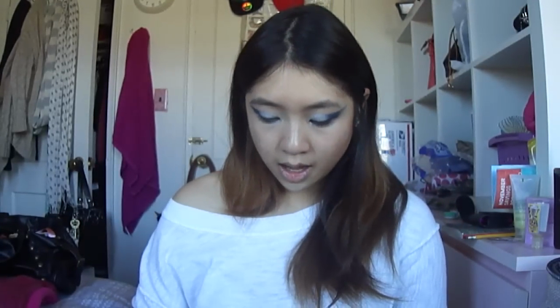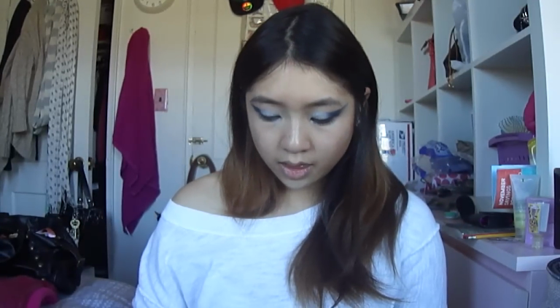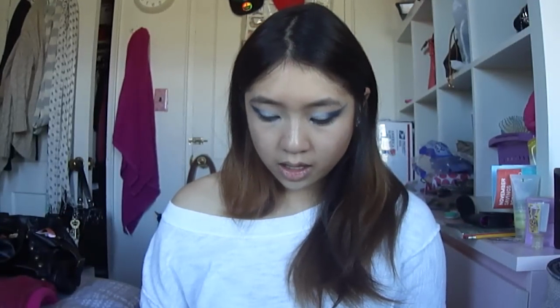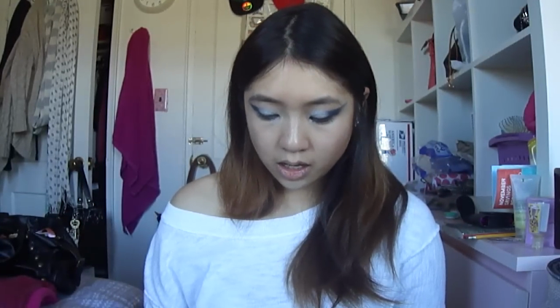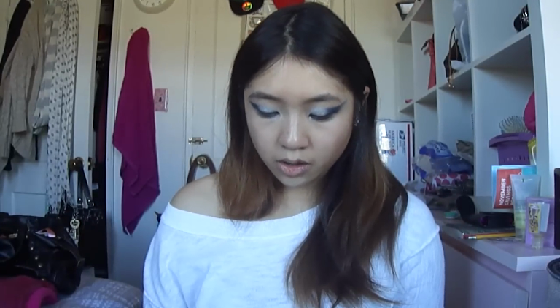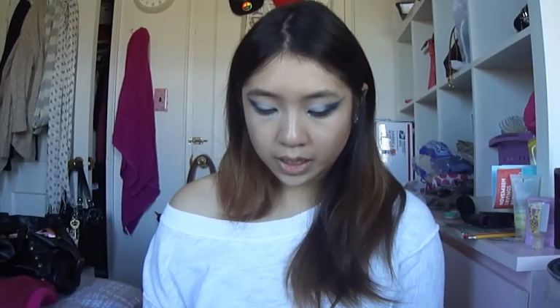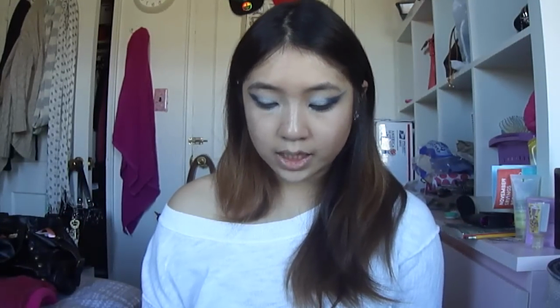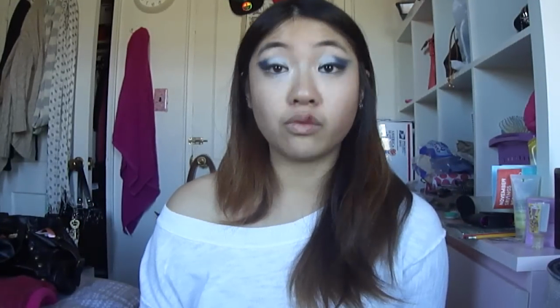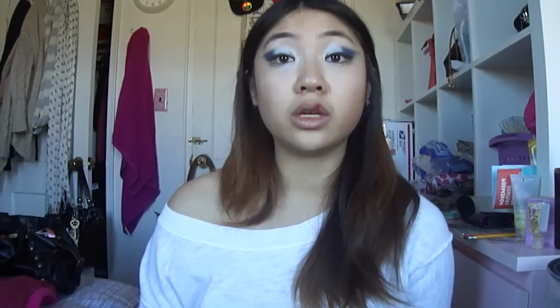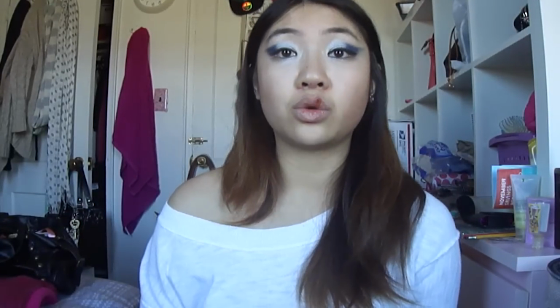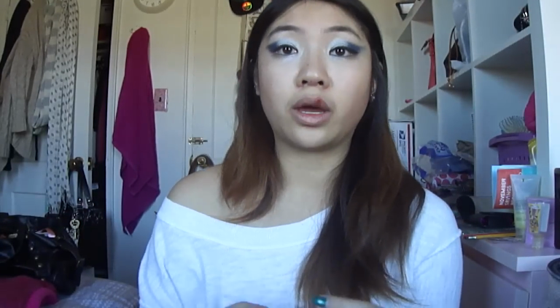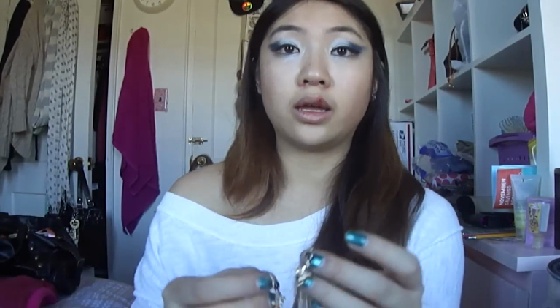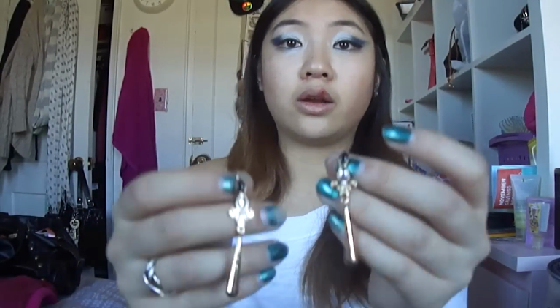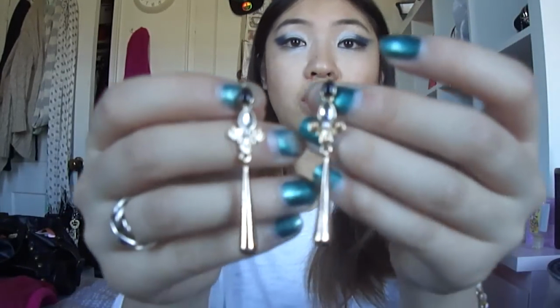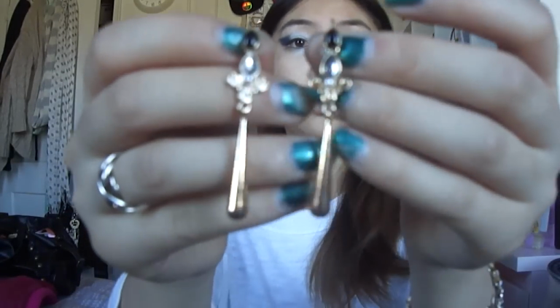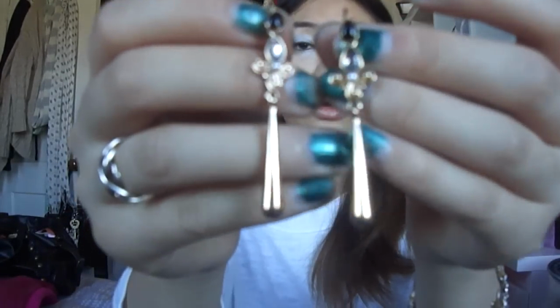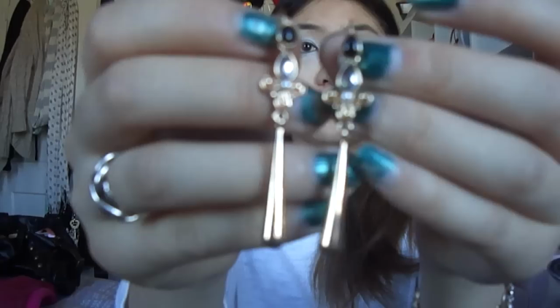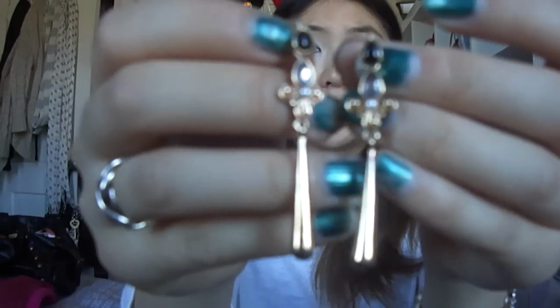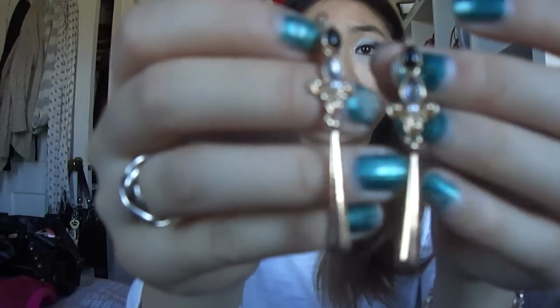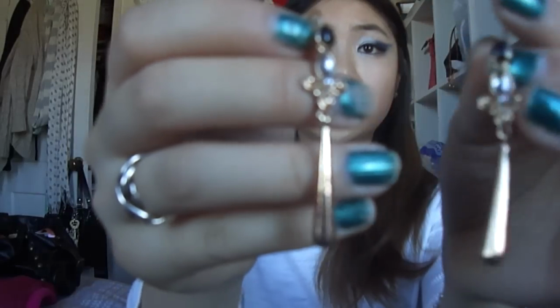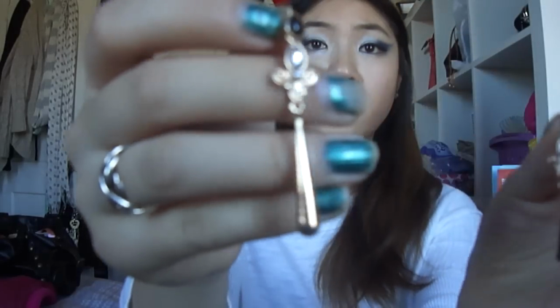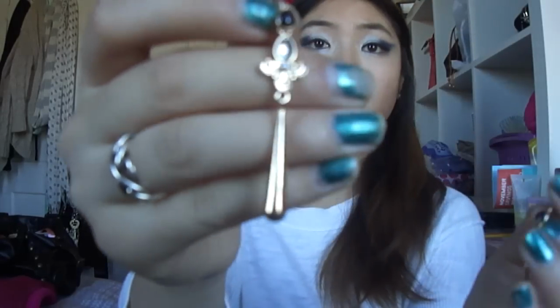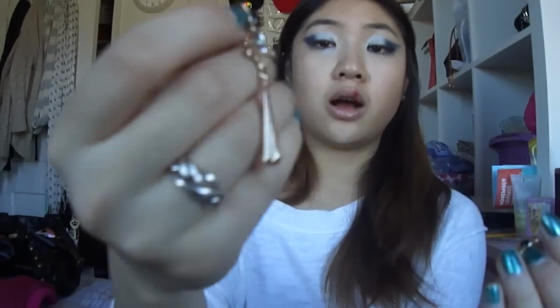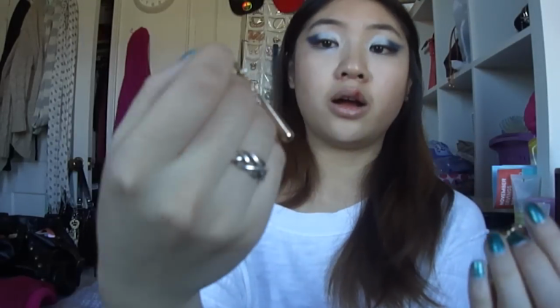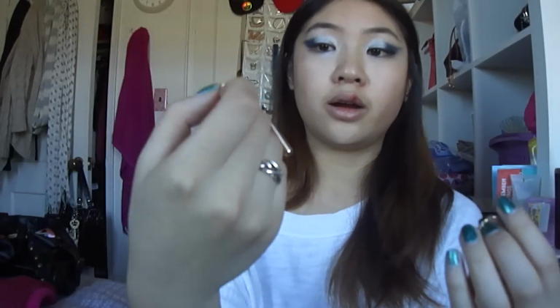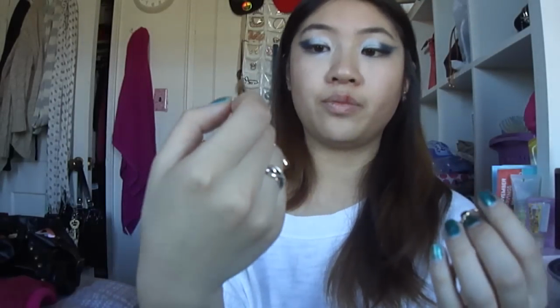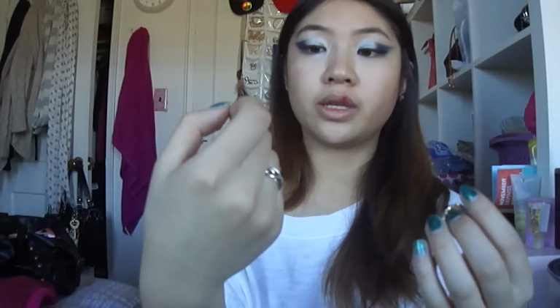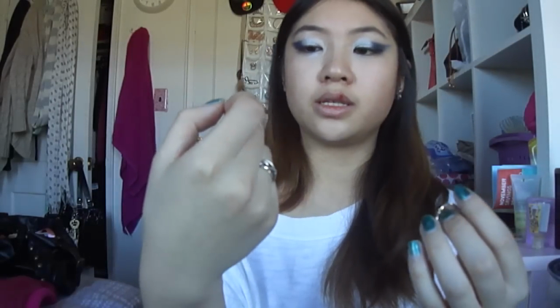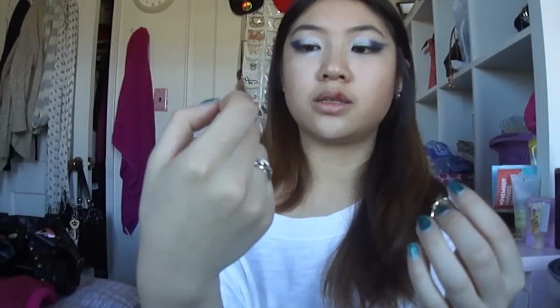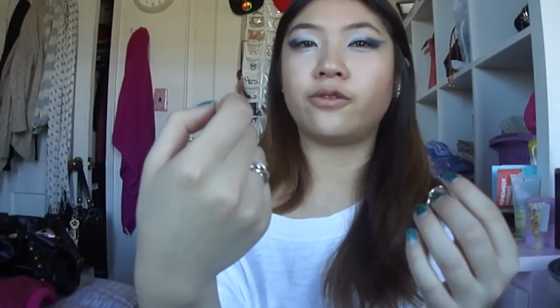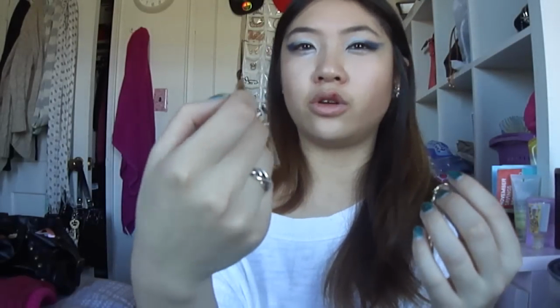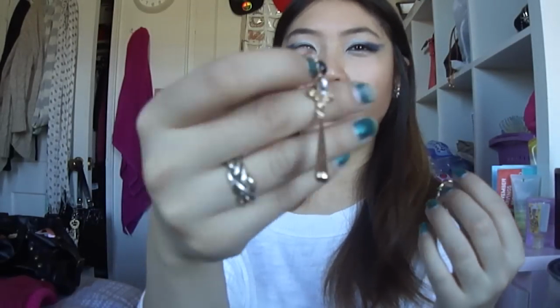Another piece I really enjoy and don't think a lot of people have mentioned are these — this is the Fleur earring.